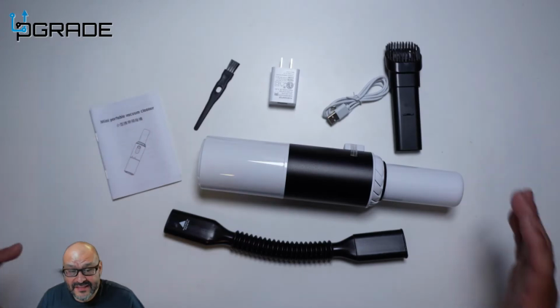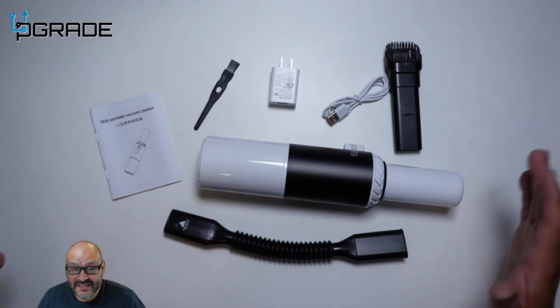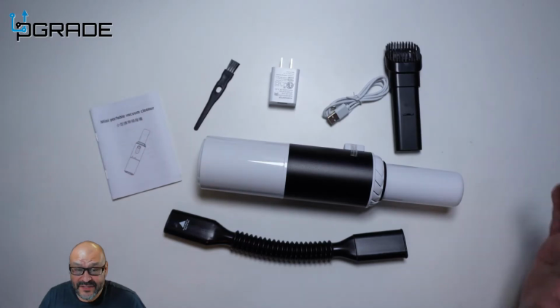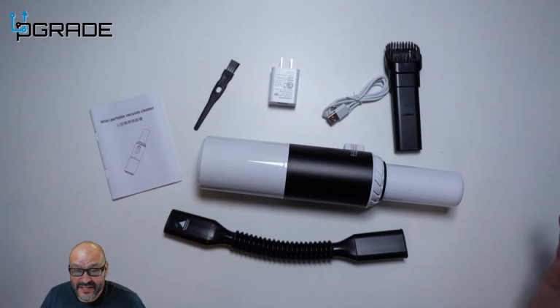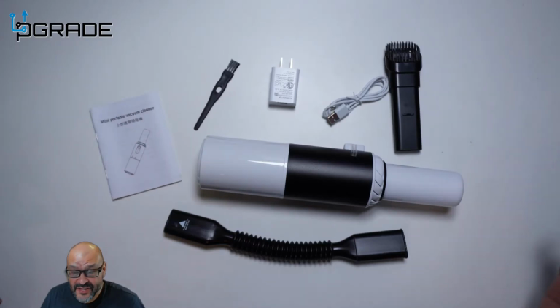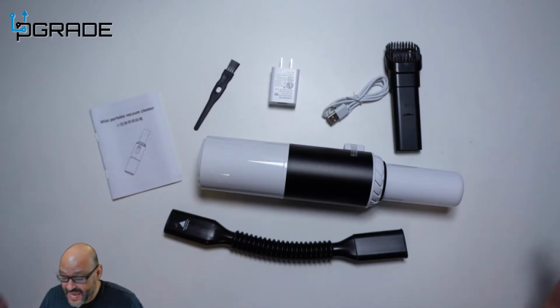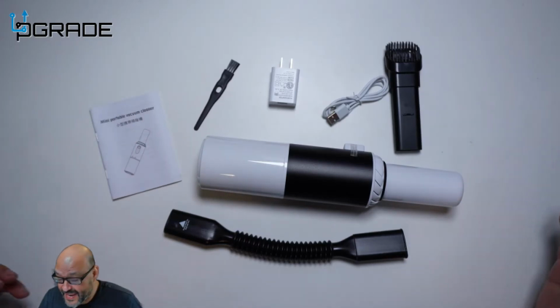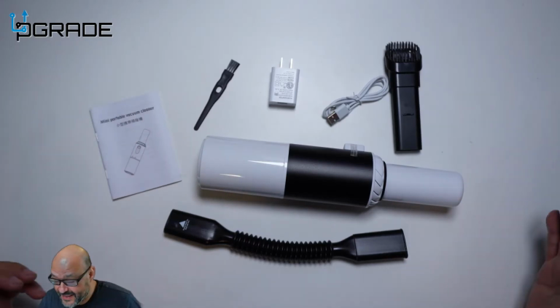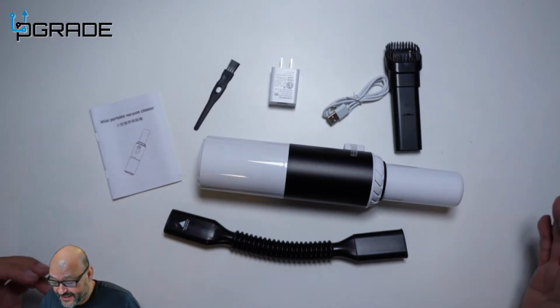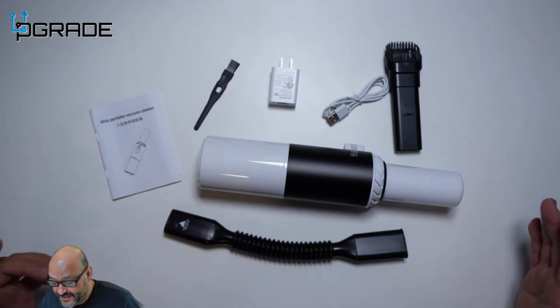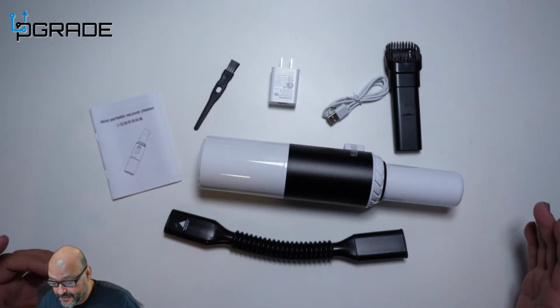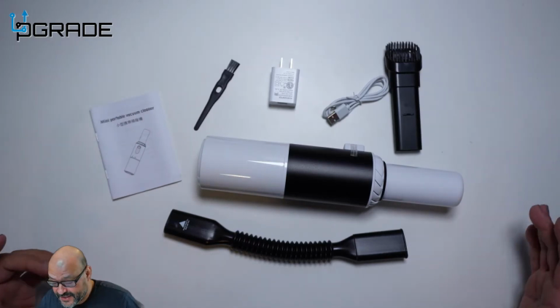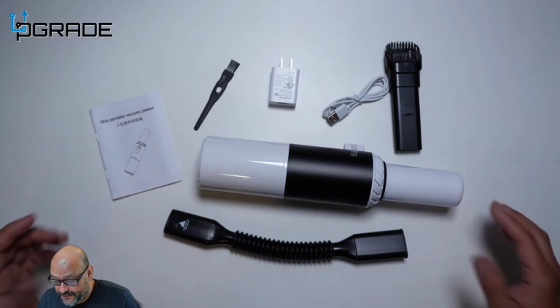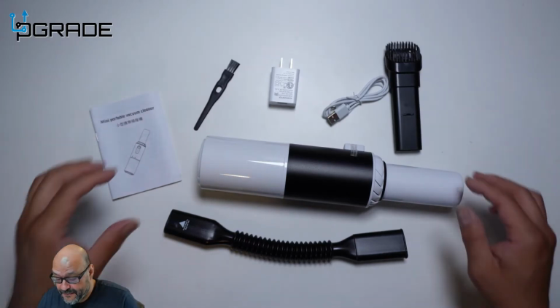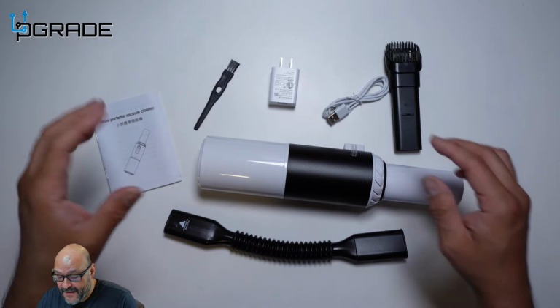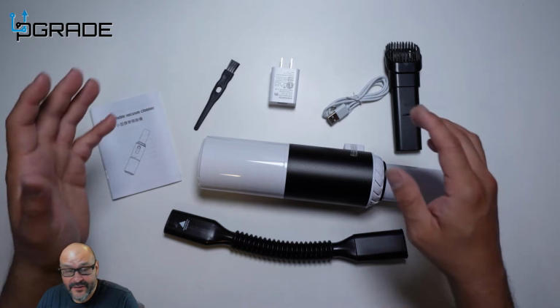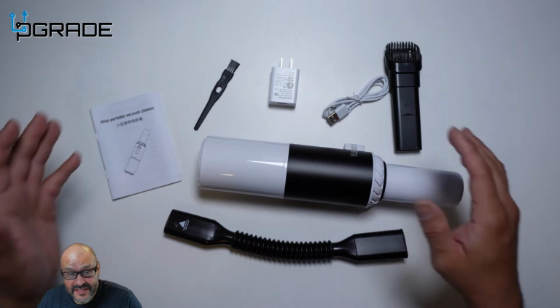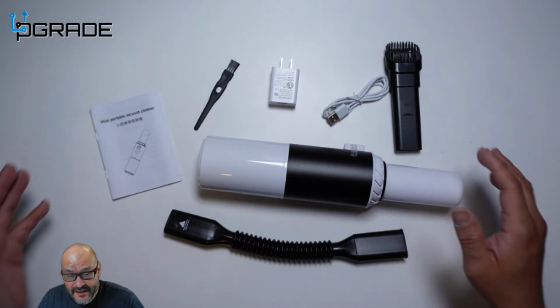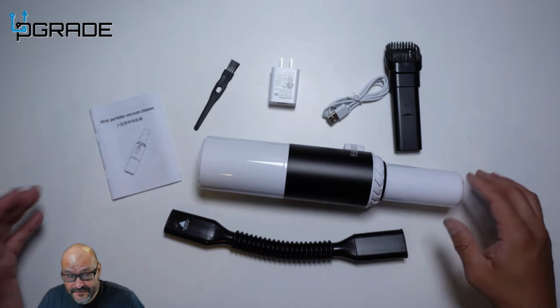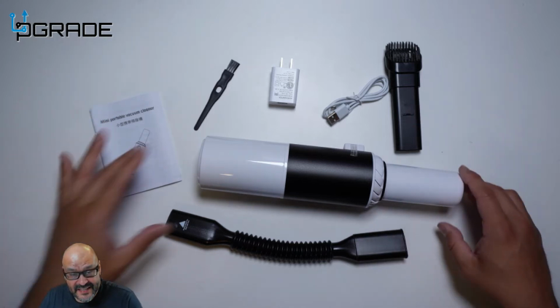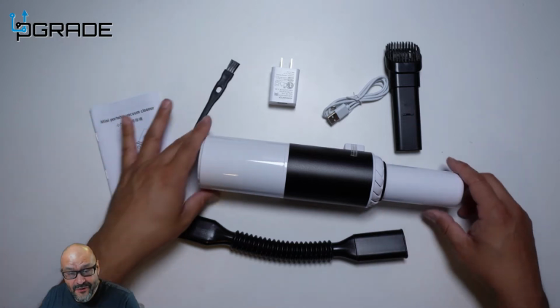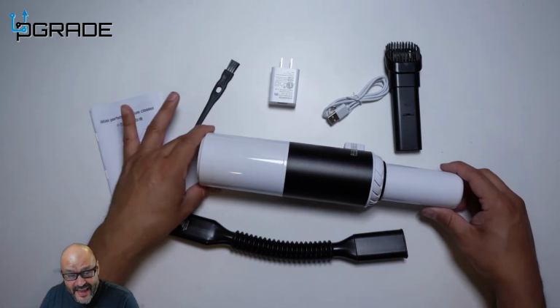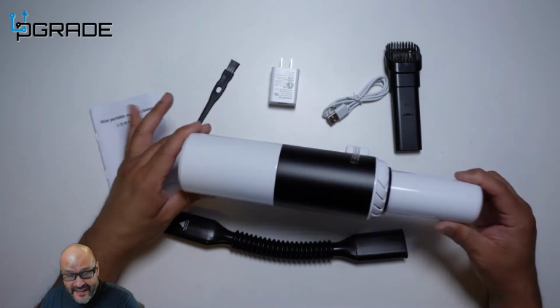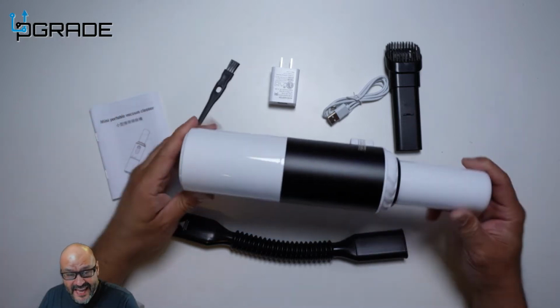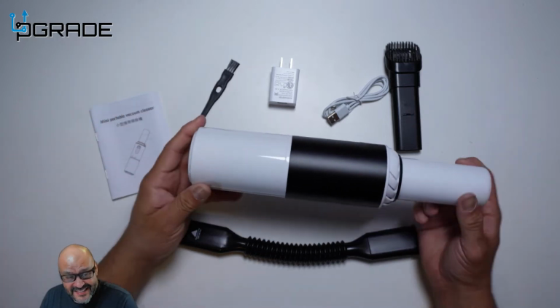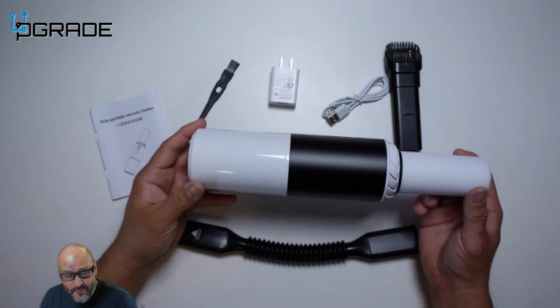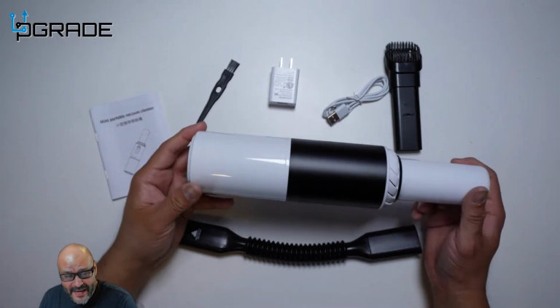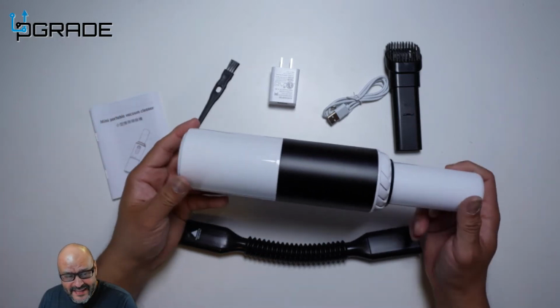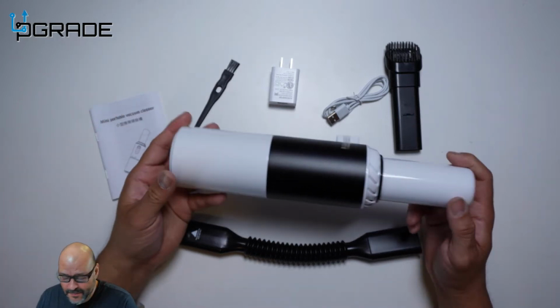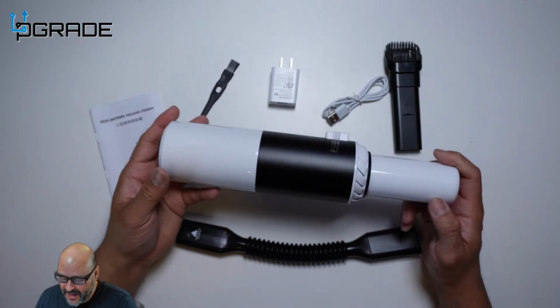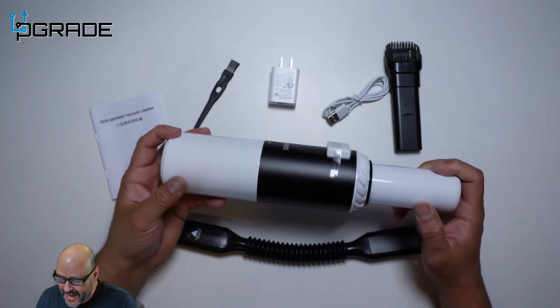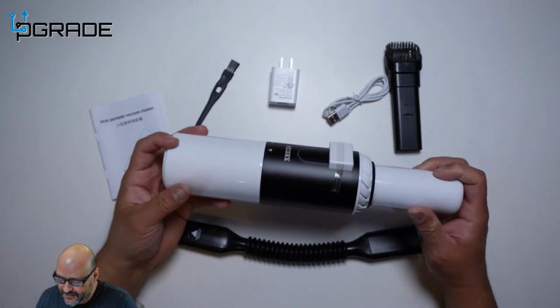This is everything you get in the system itself. The vacuum itself is a little heavy — it has some weight. It's about a pound.